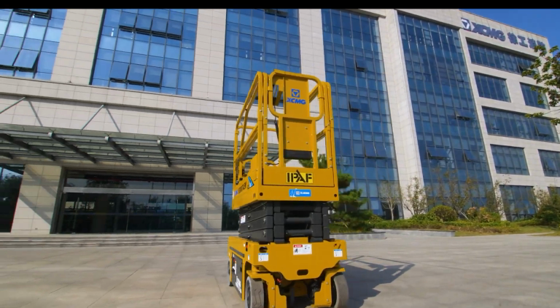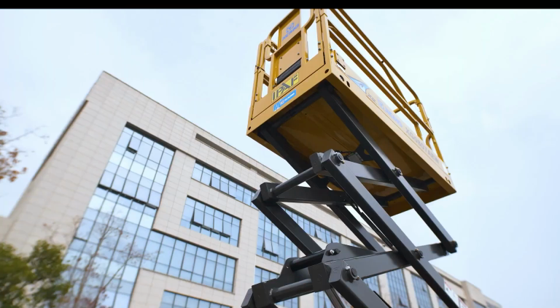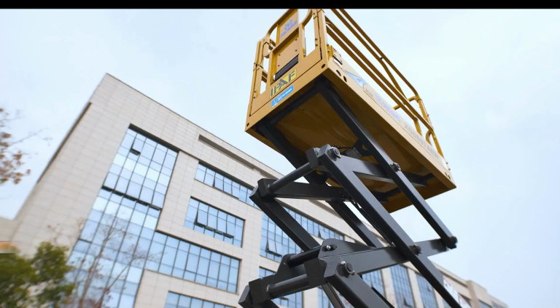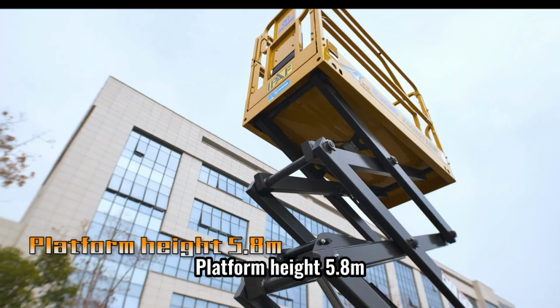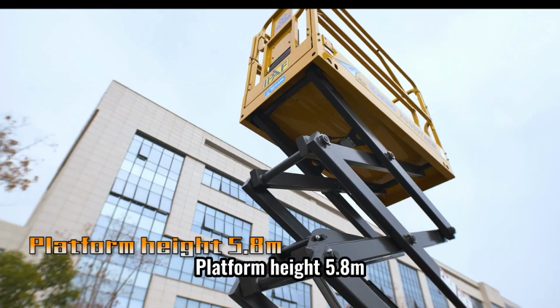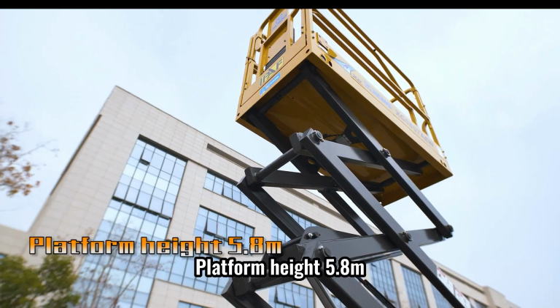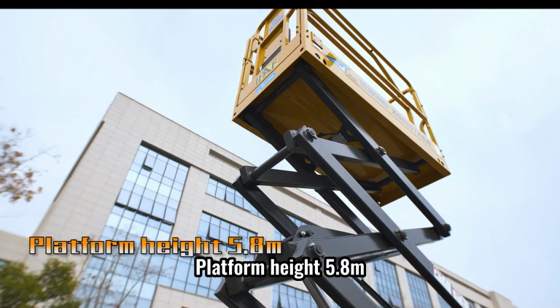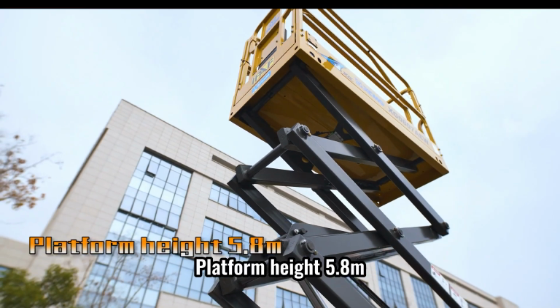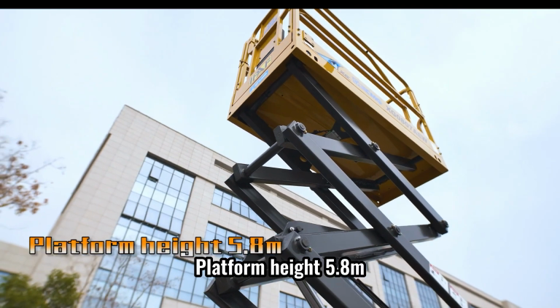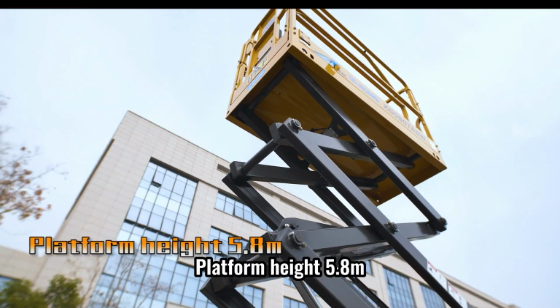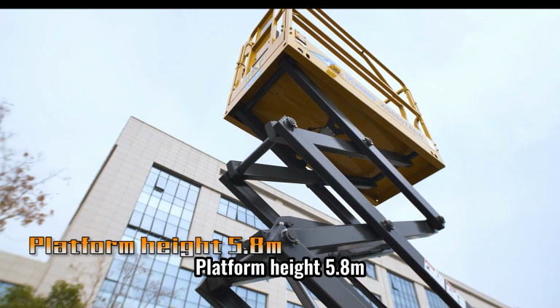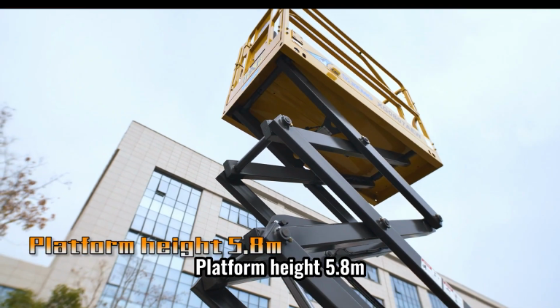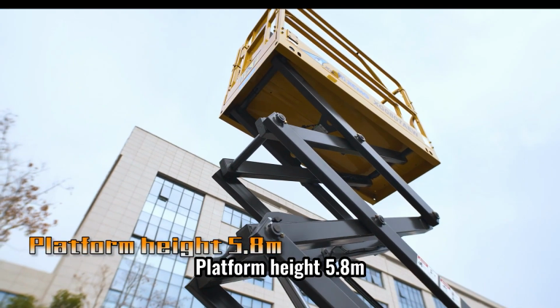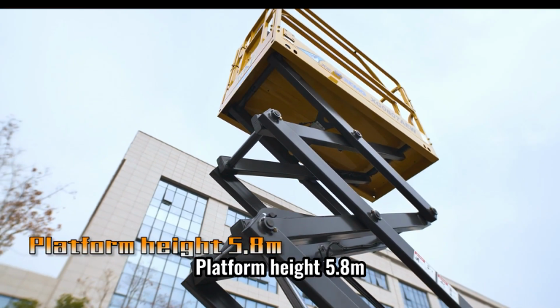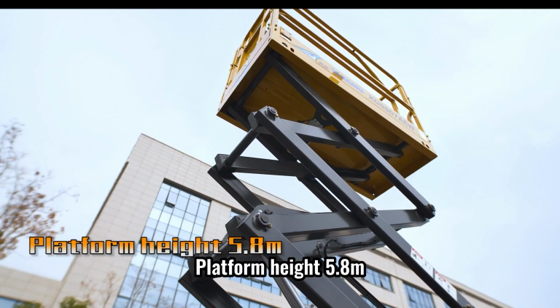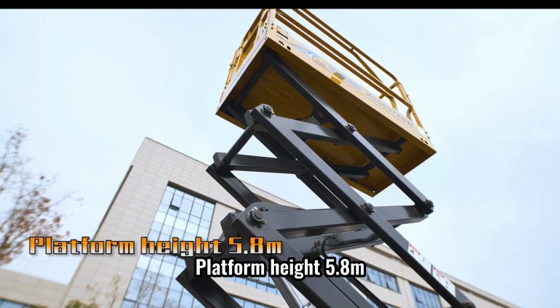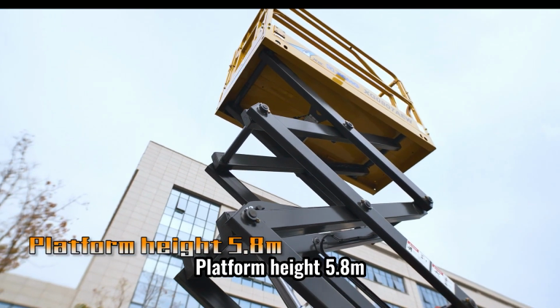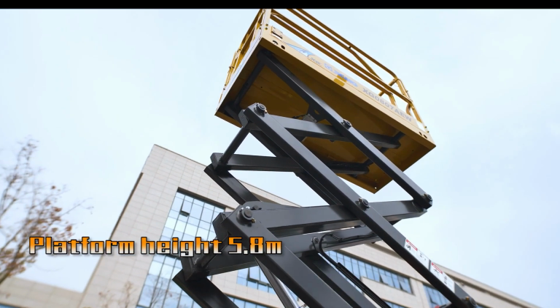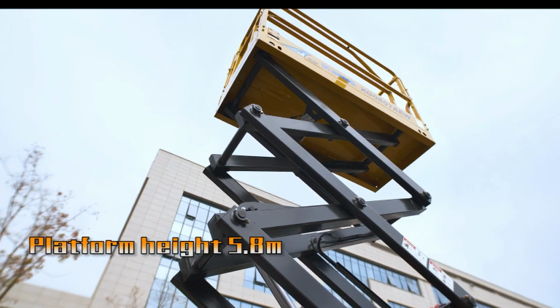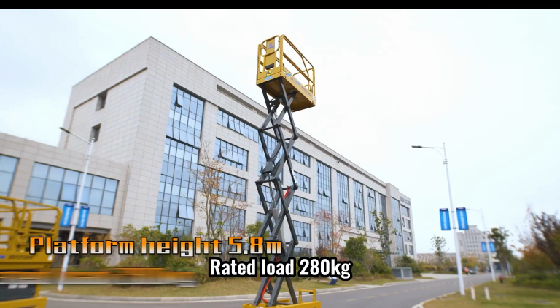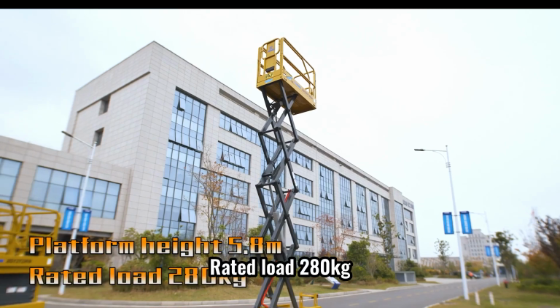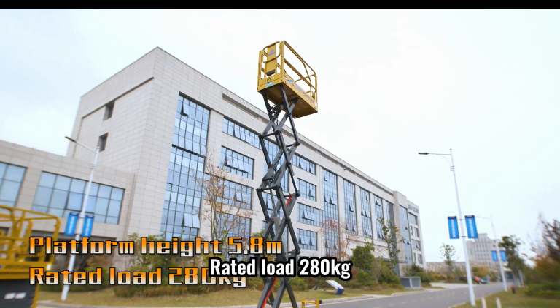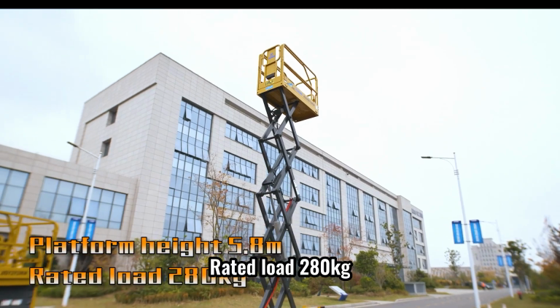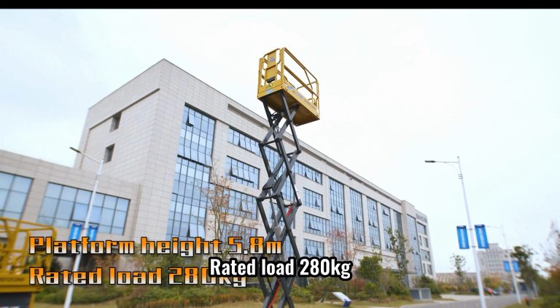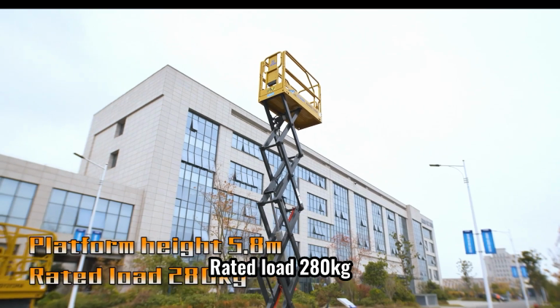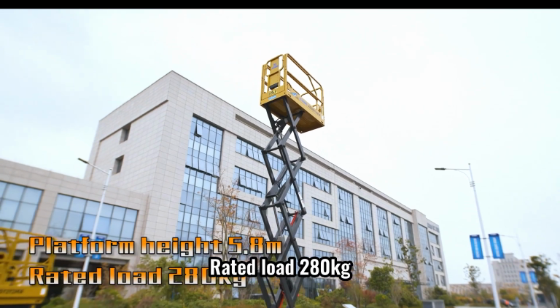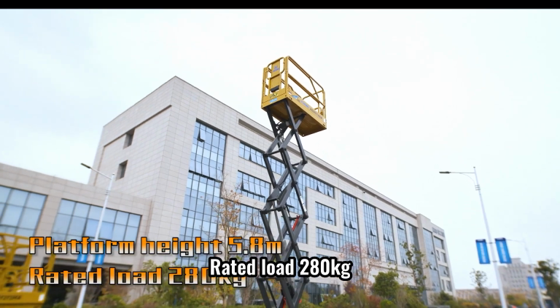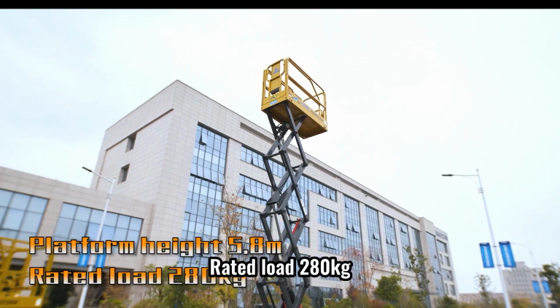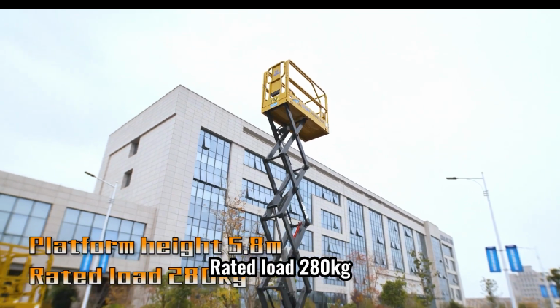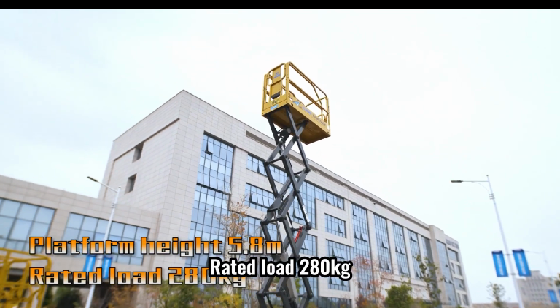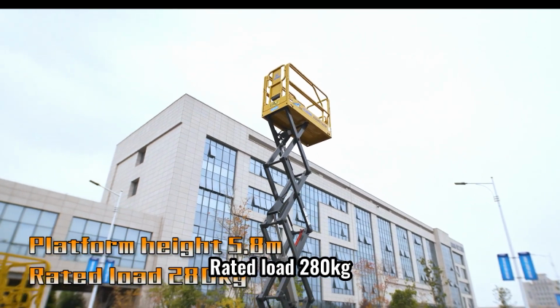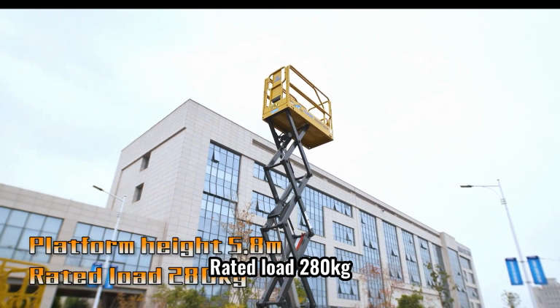Platform height 5.8 m, rated load 280 kg.